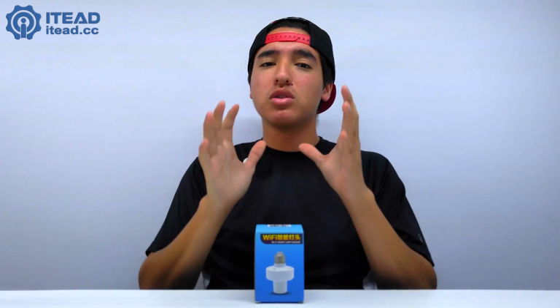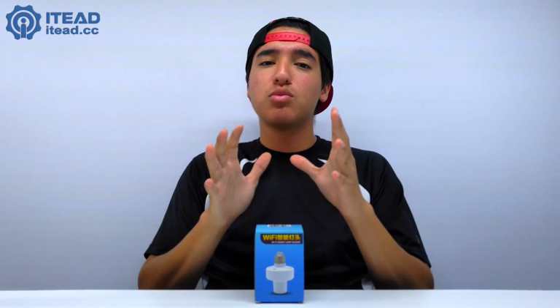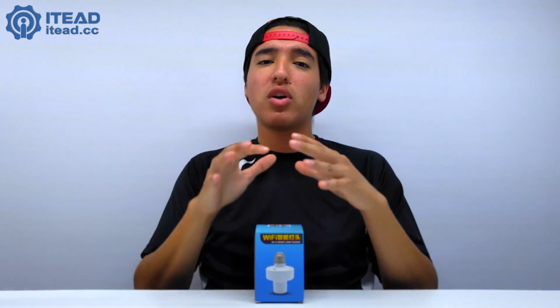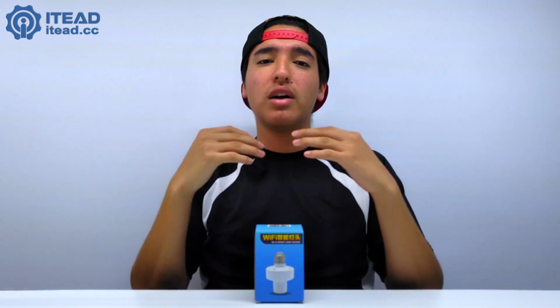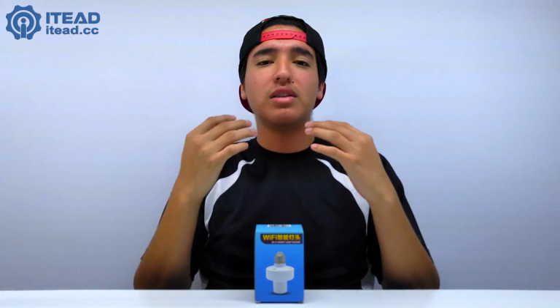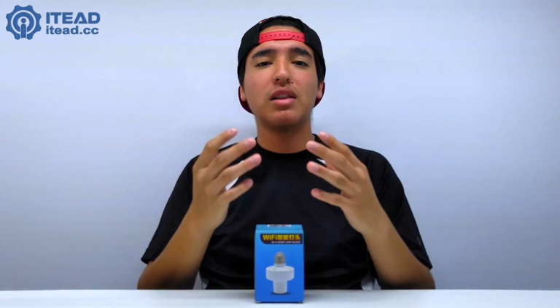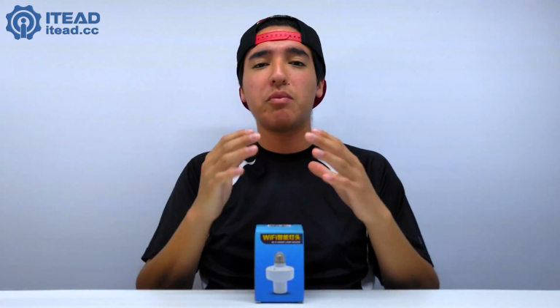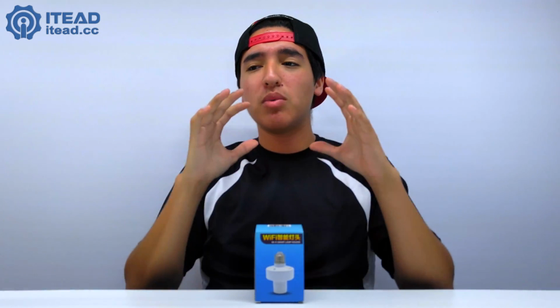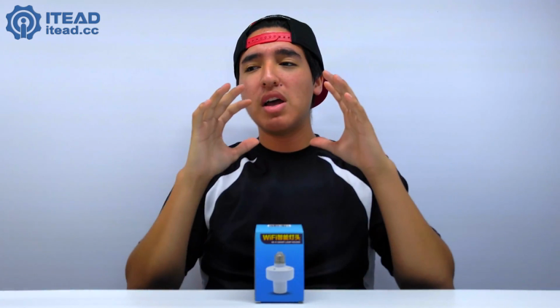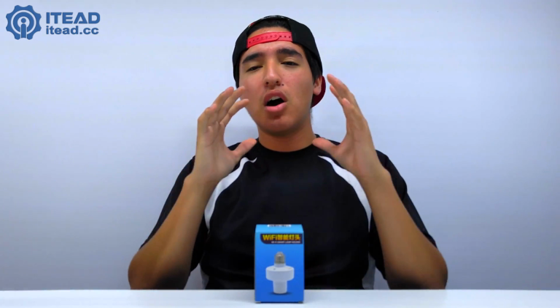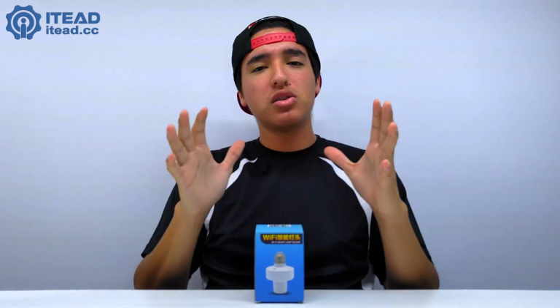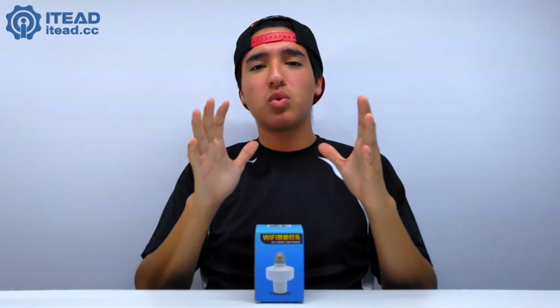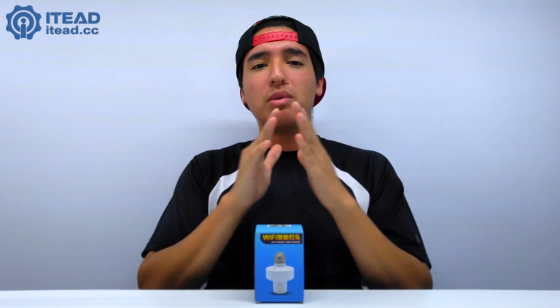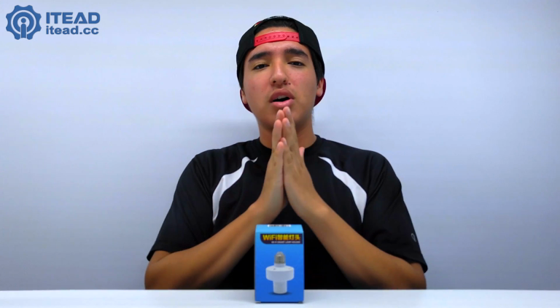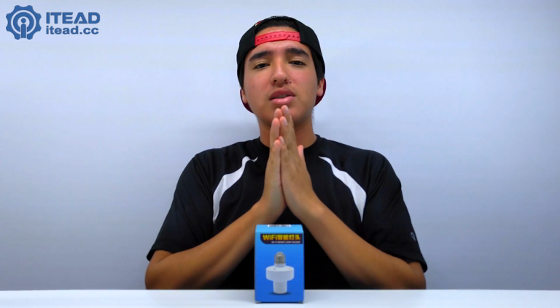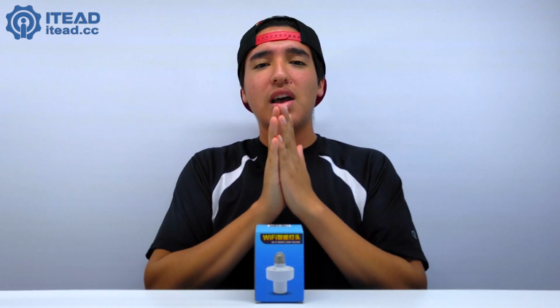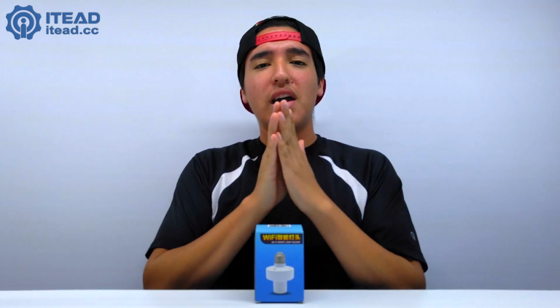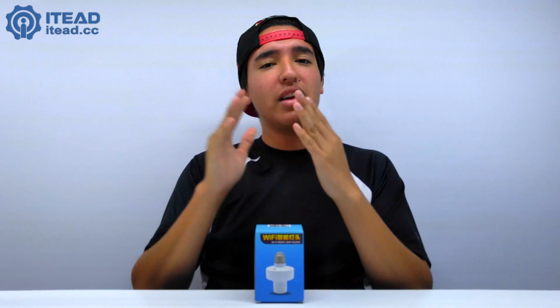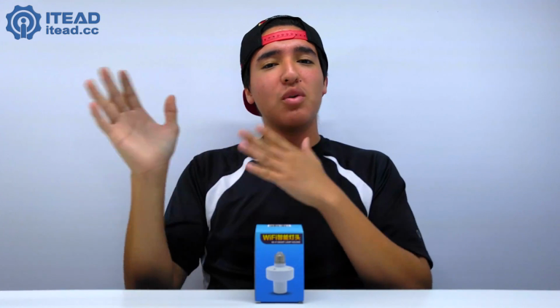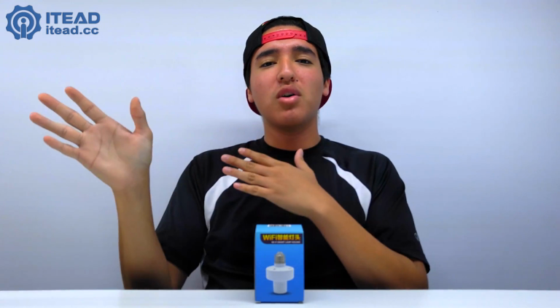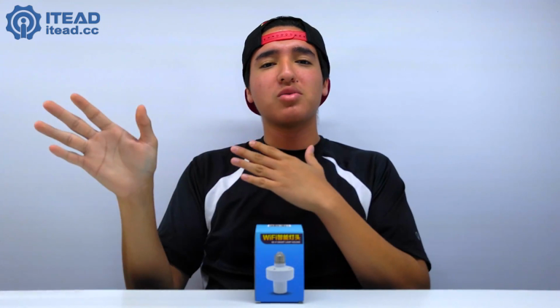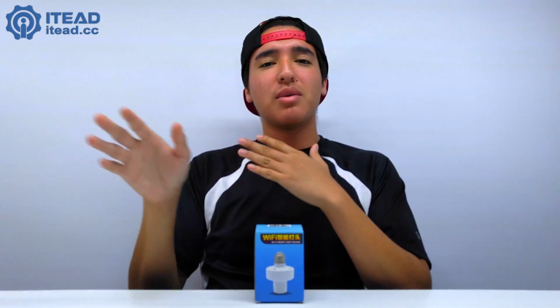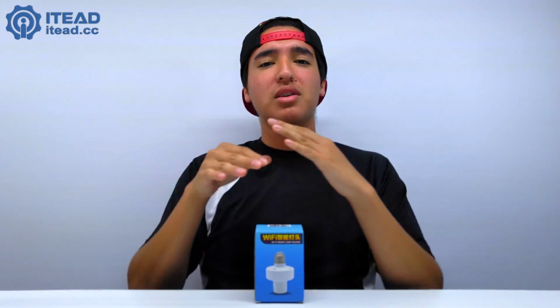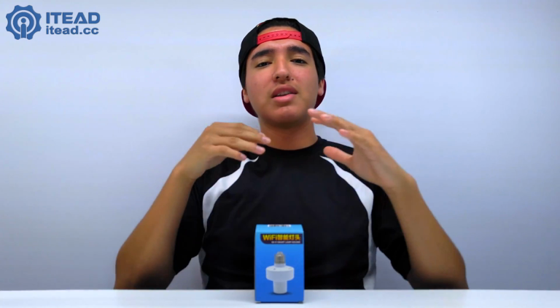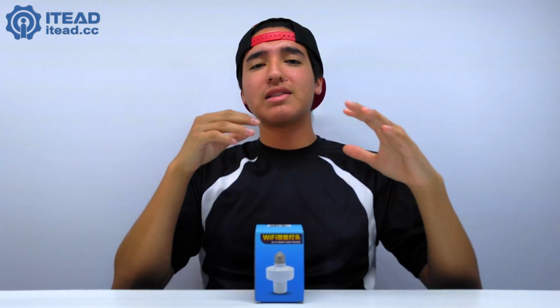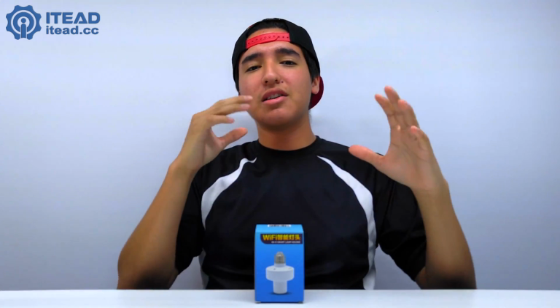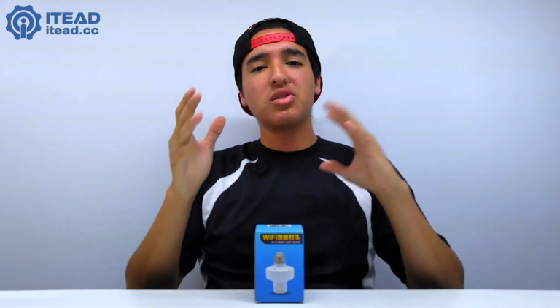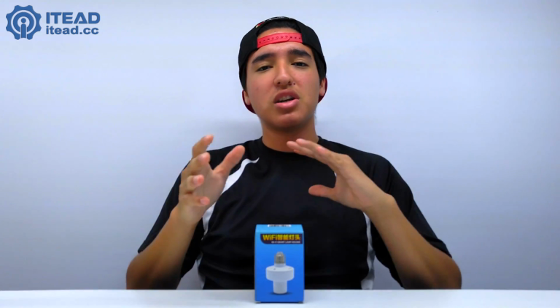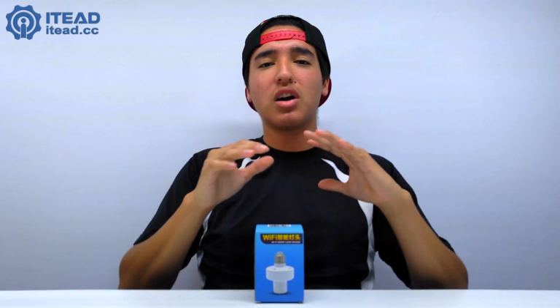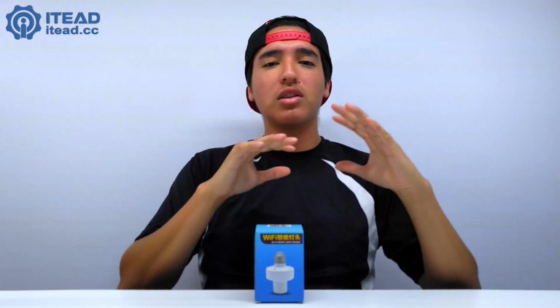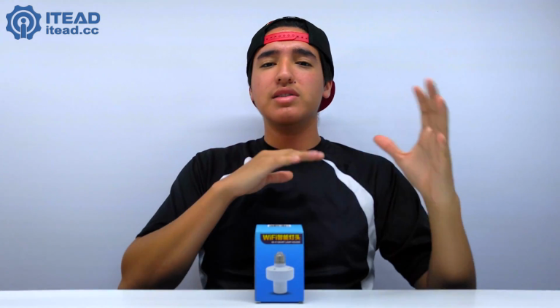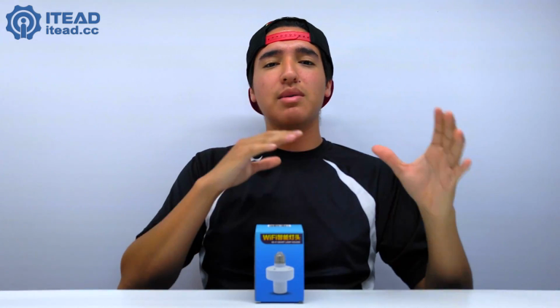Episode one was a smart LED light bulb under 20 bucks that works with Amazon Alexa. You could change colors, dim it, all those types of things — so it's really cool.